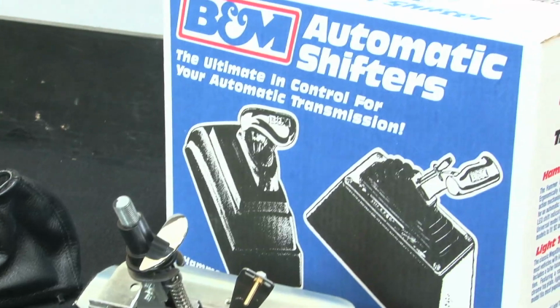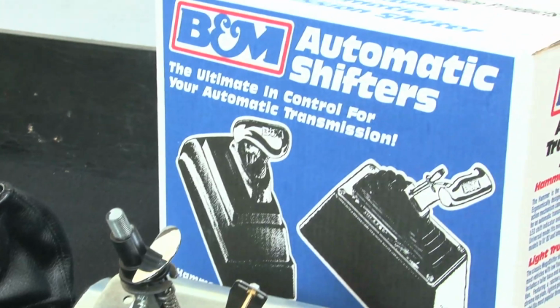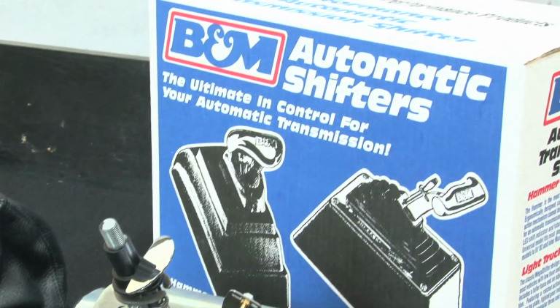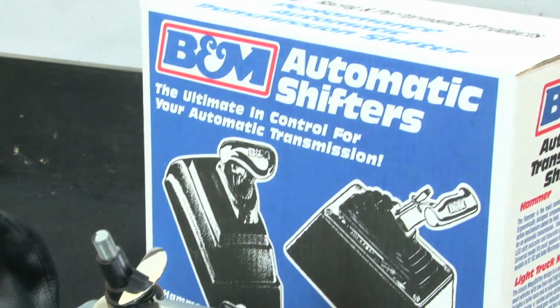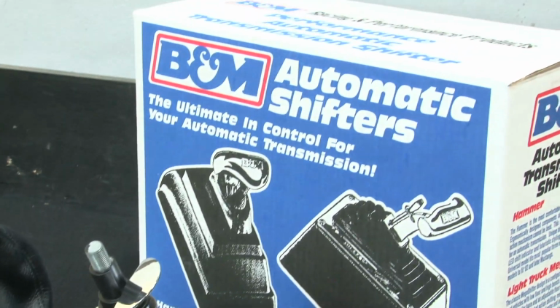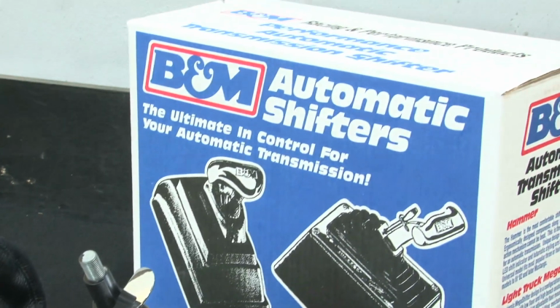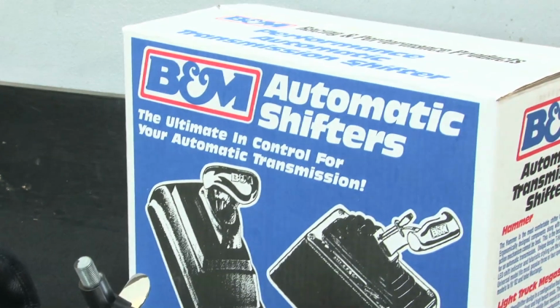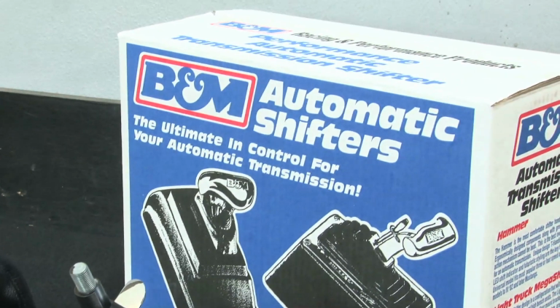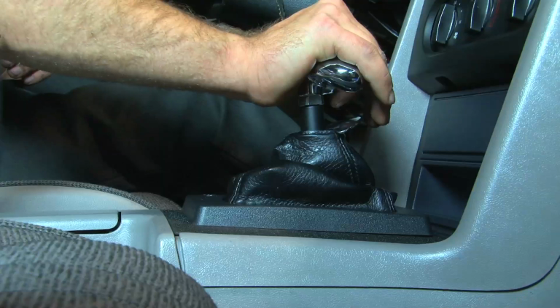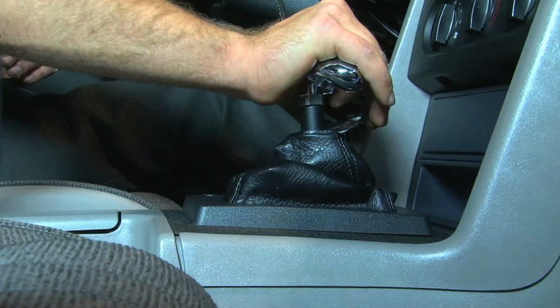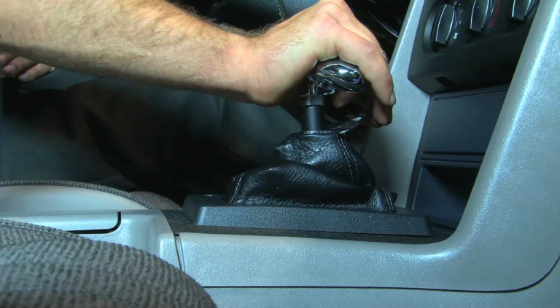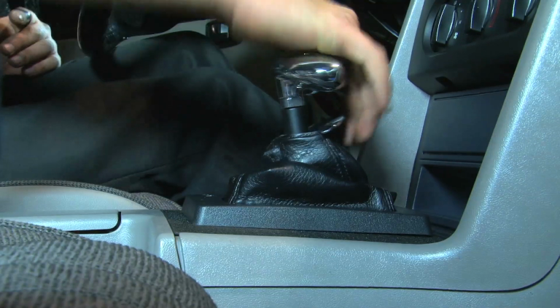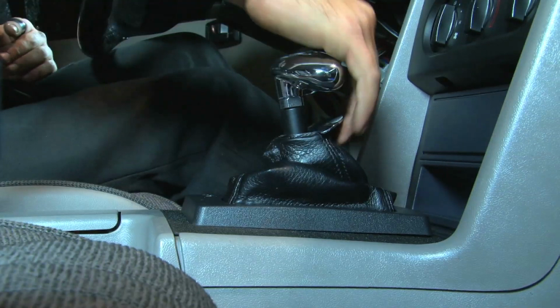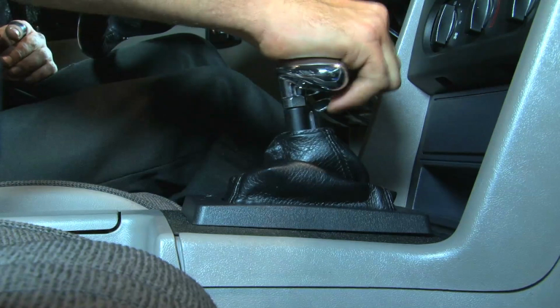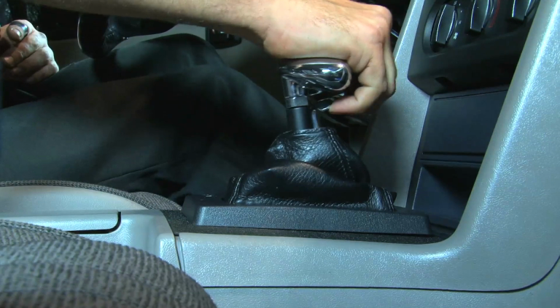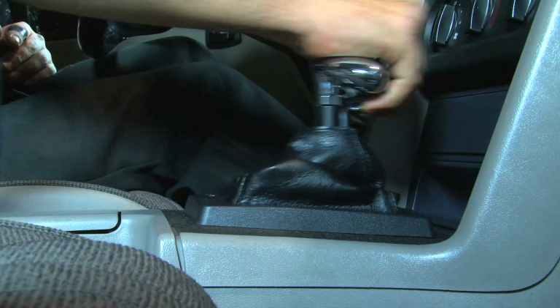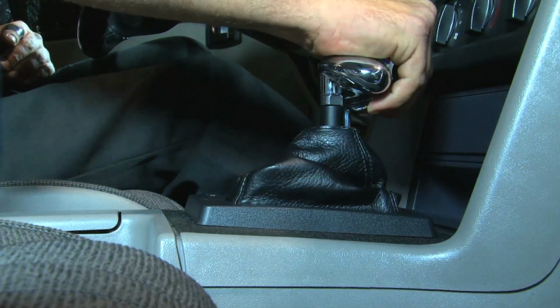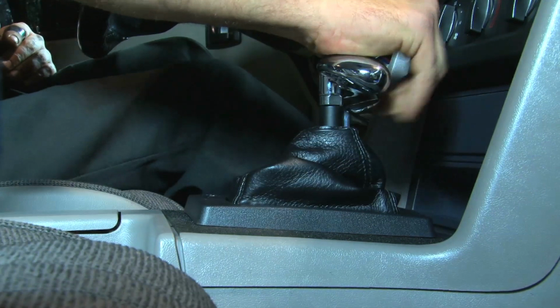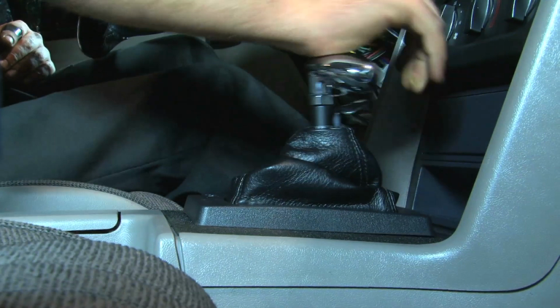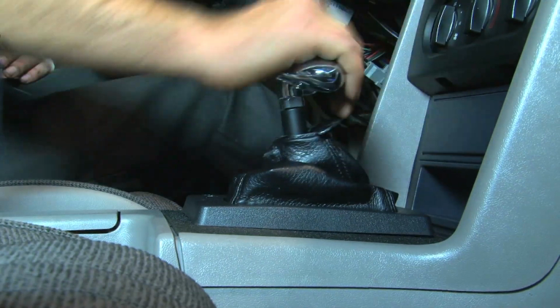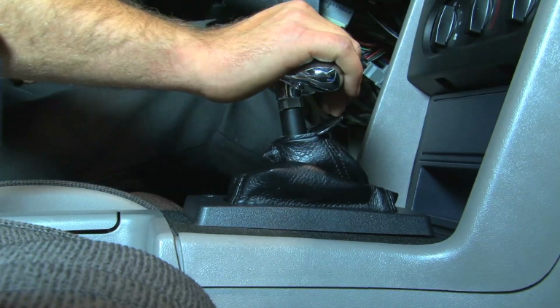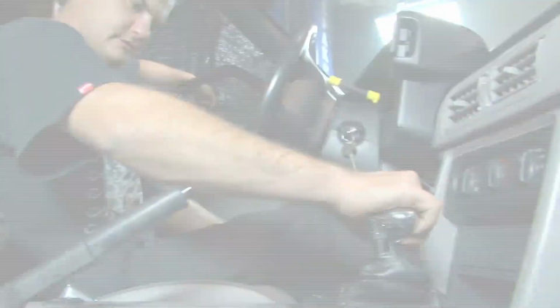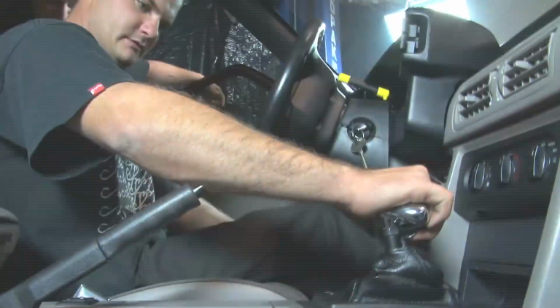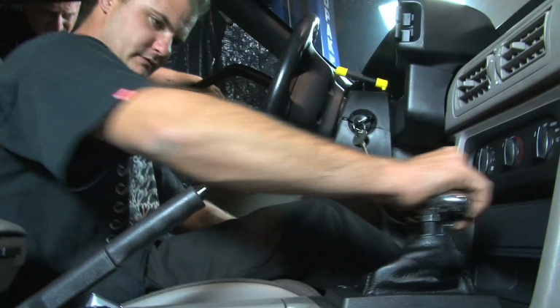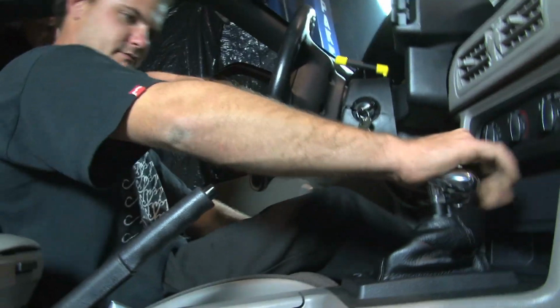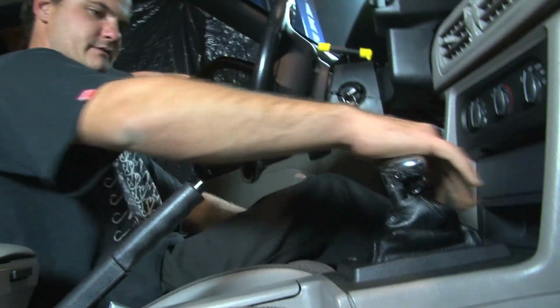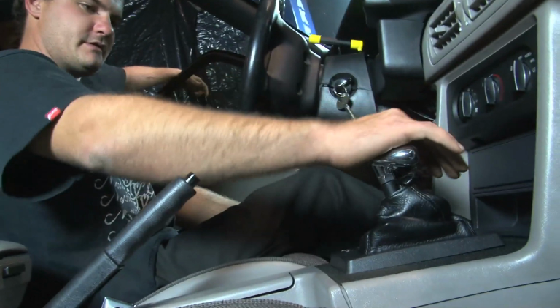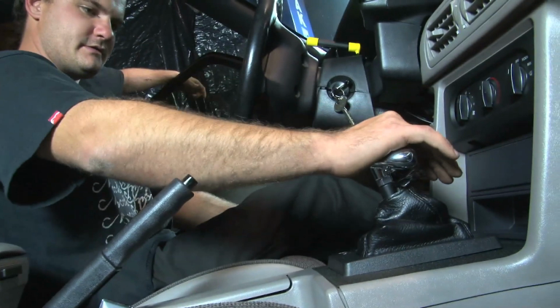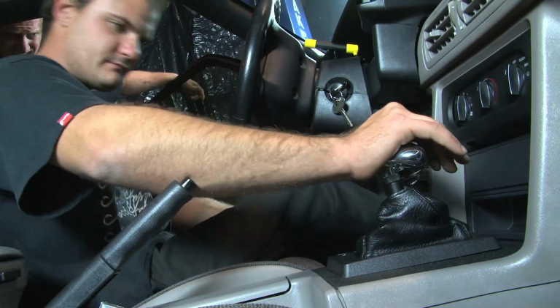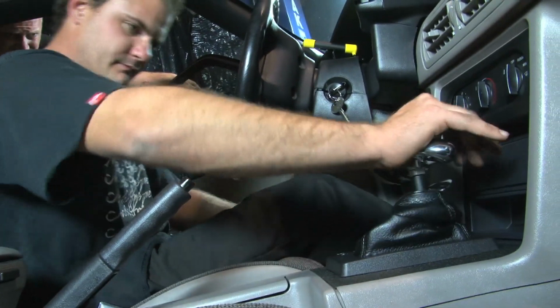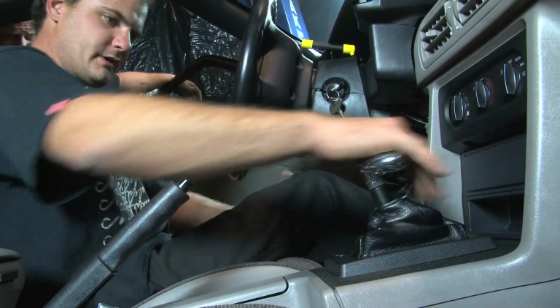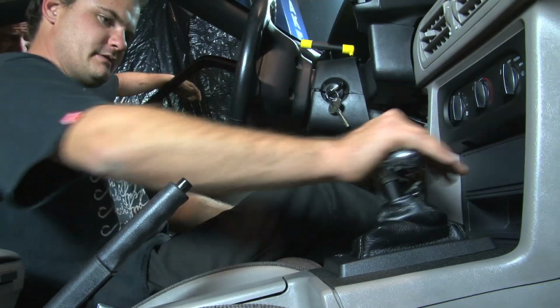Shifting into neutral, reverse, or park is as simple as lifting up on the trigger and ratcheting forward on the shifter to lock into each position.